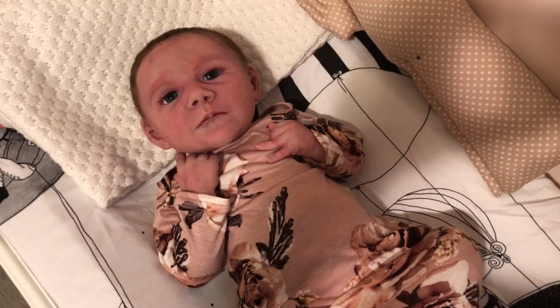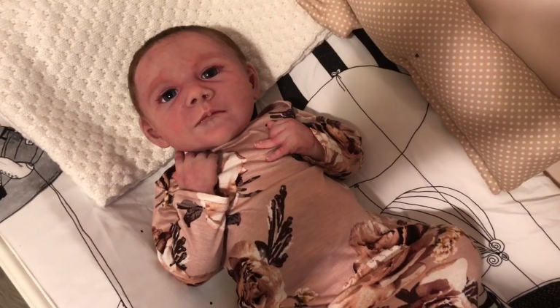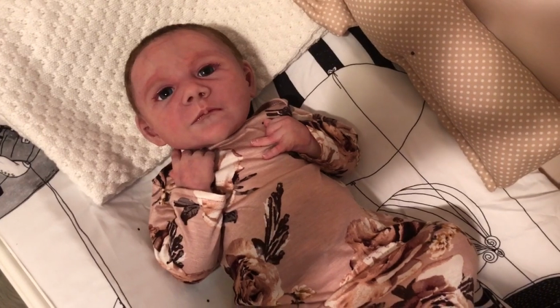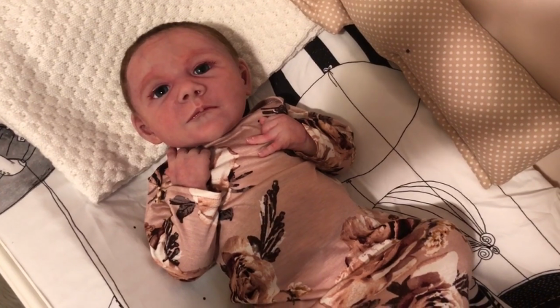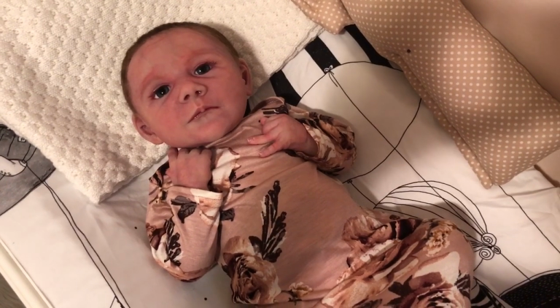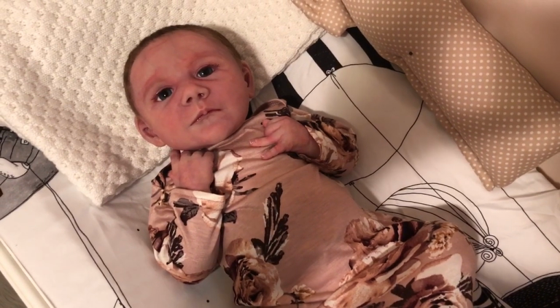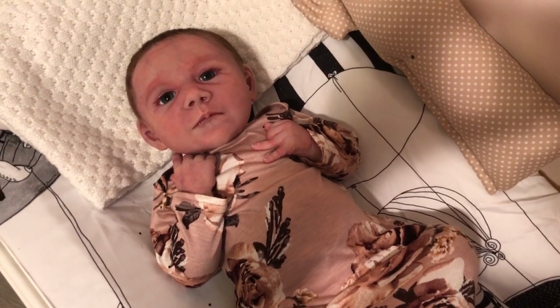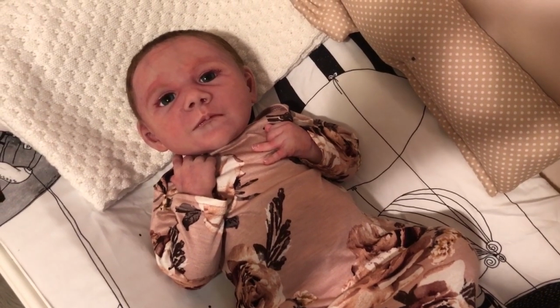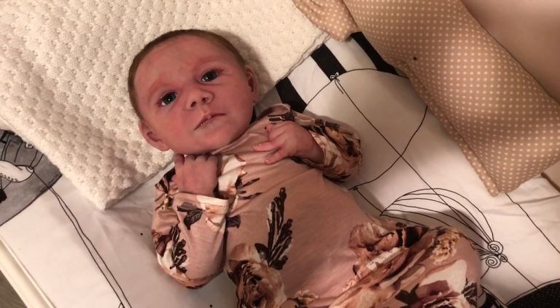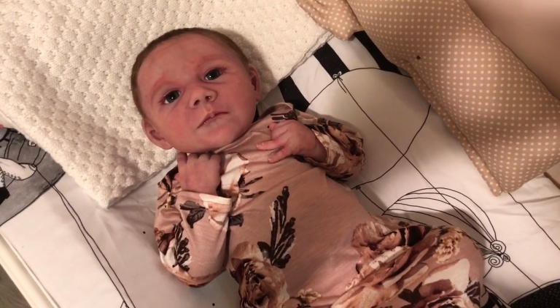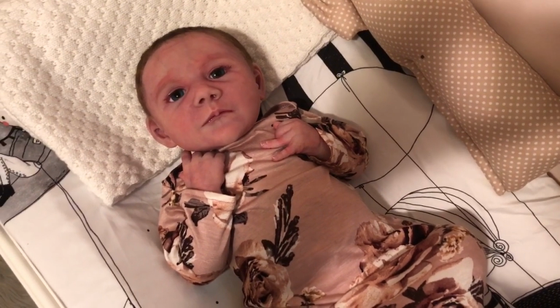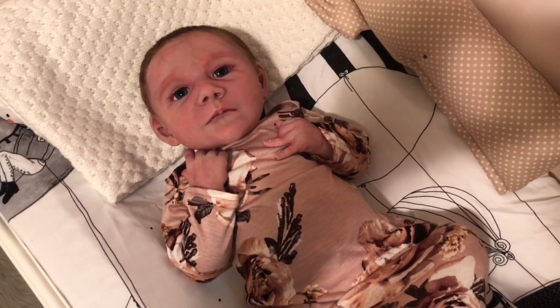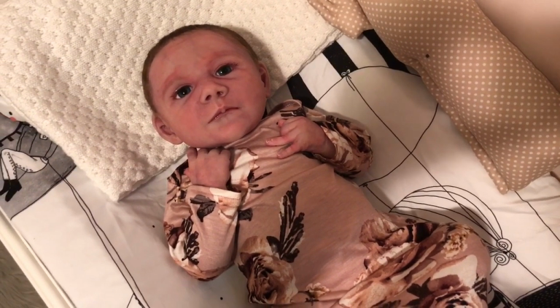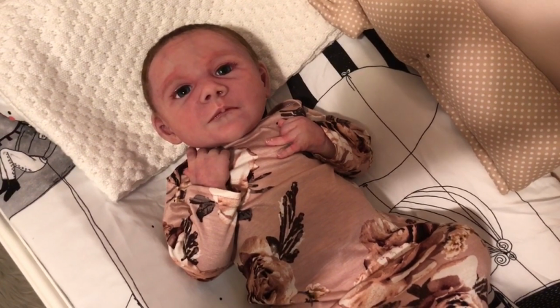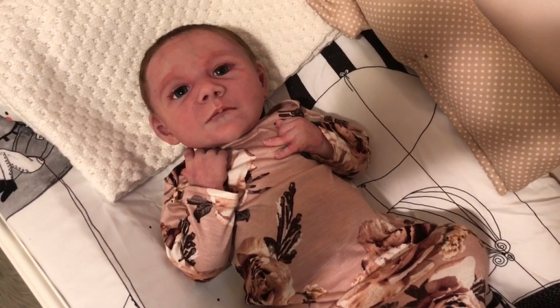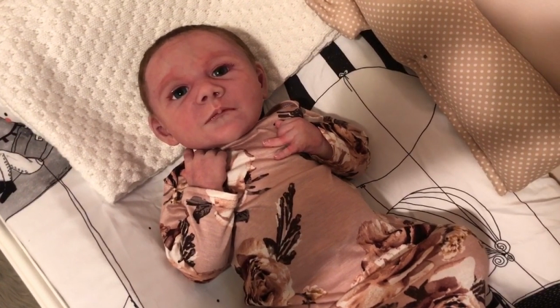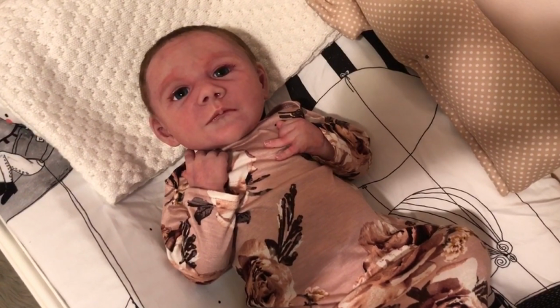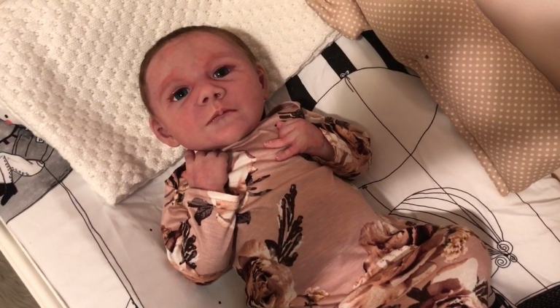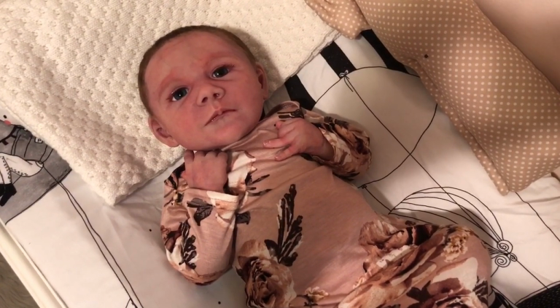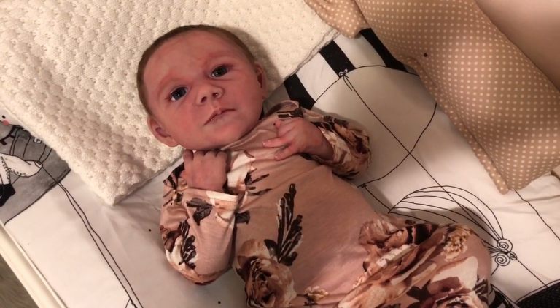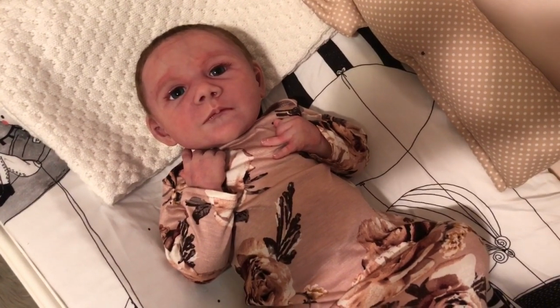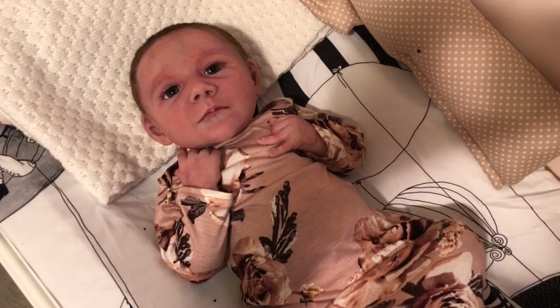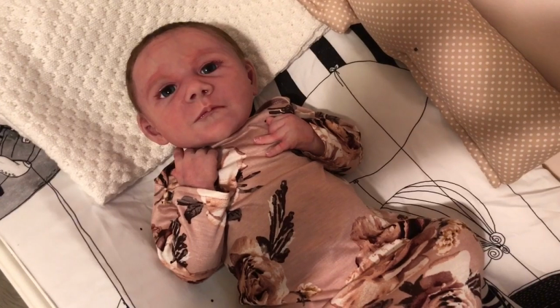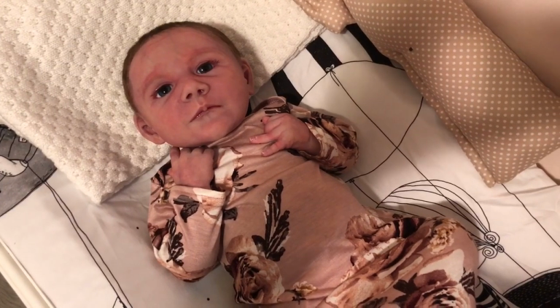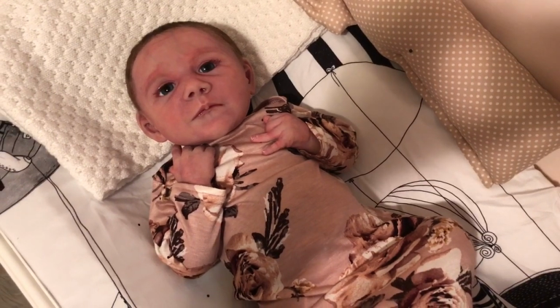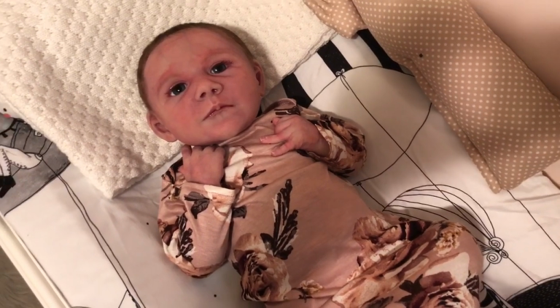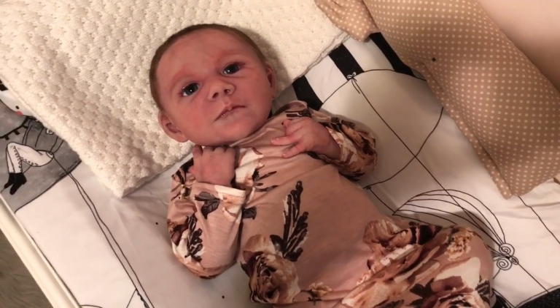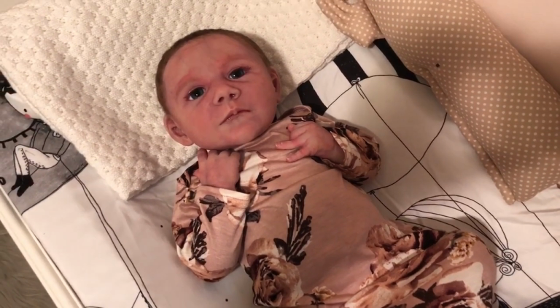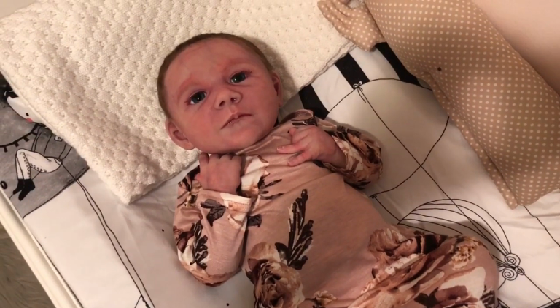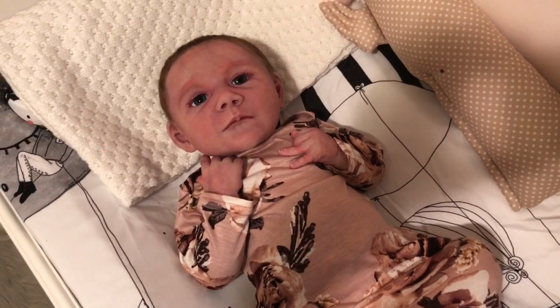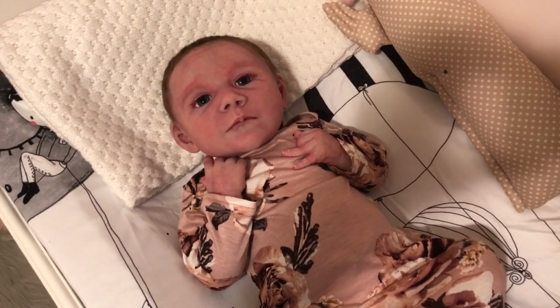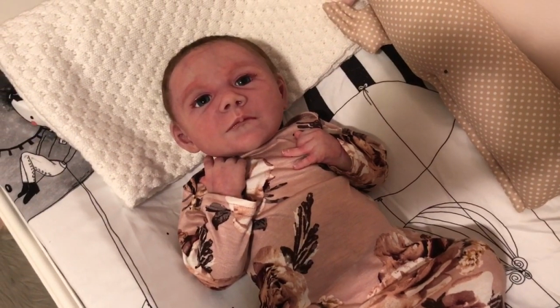Hey guys, we're back. I did not plan on making a third video today, I promise you, but I couldn't help myself.